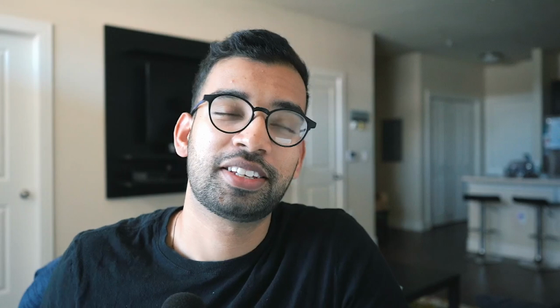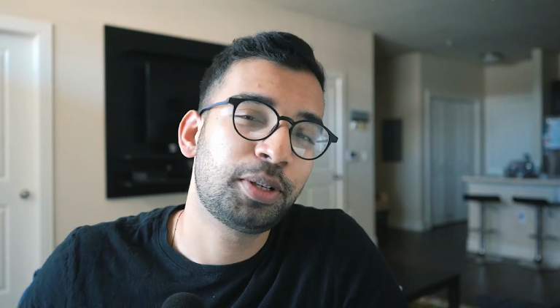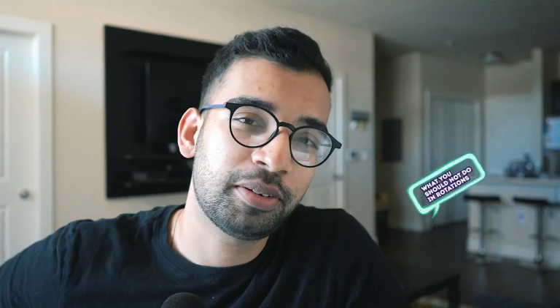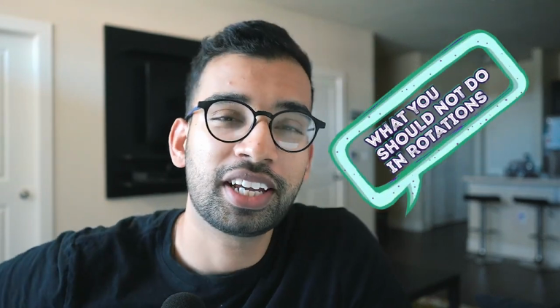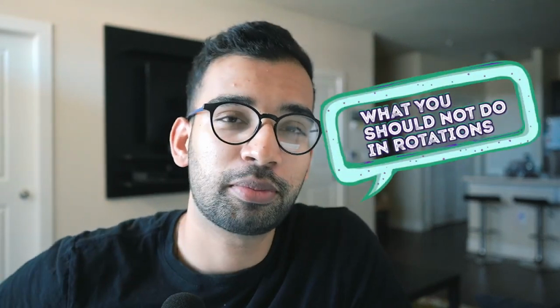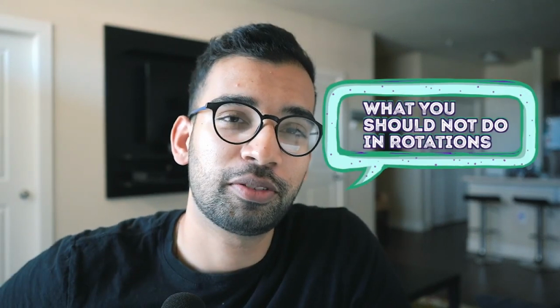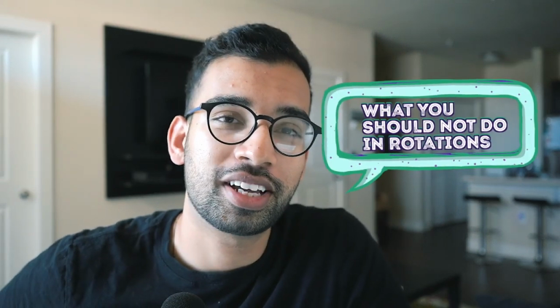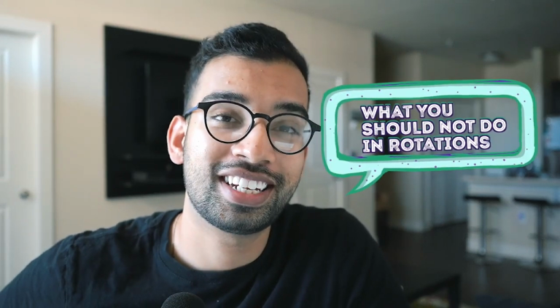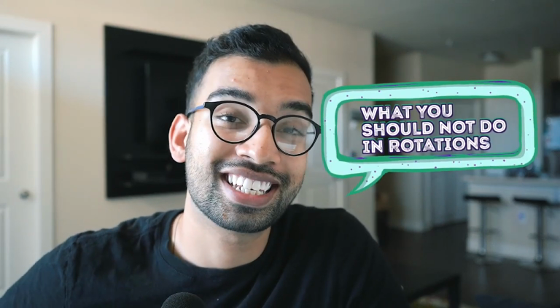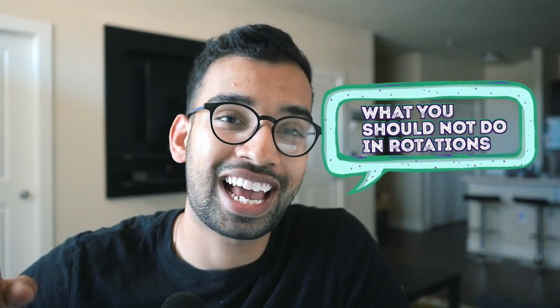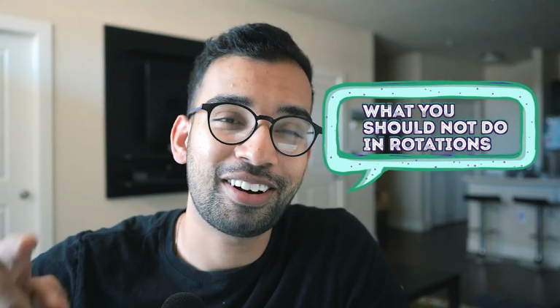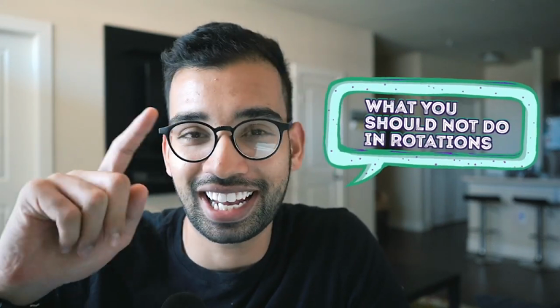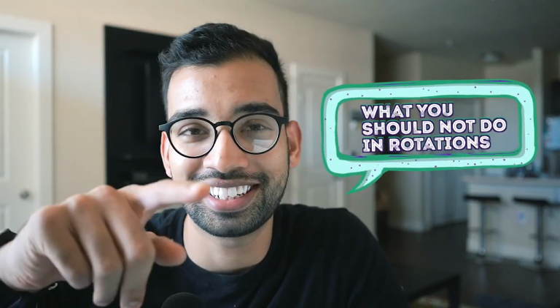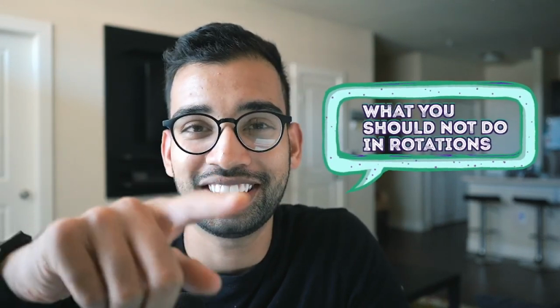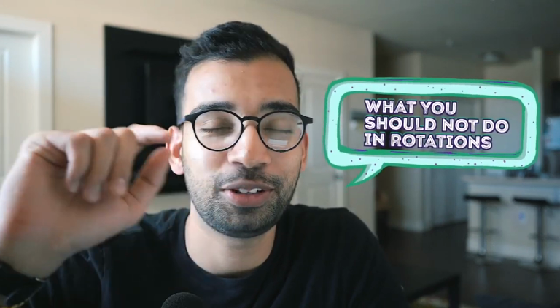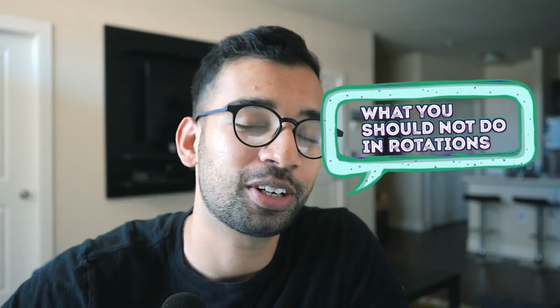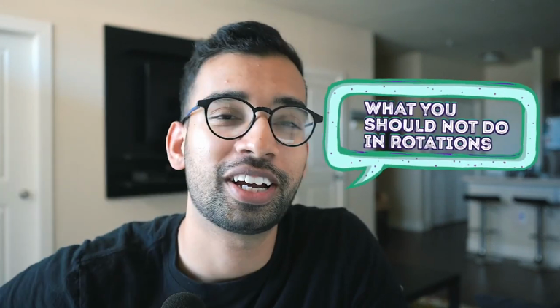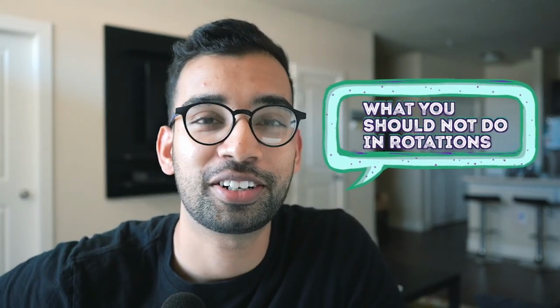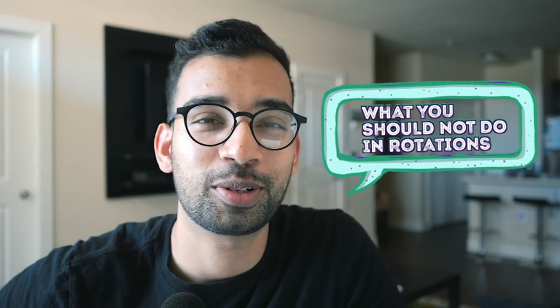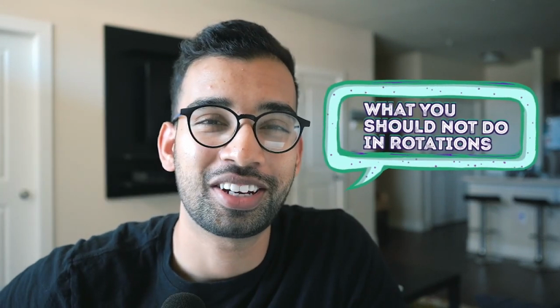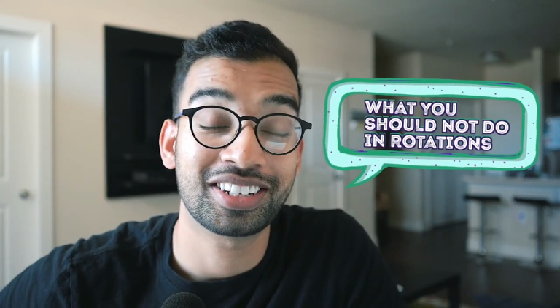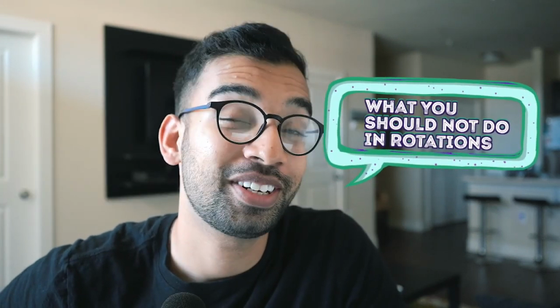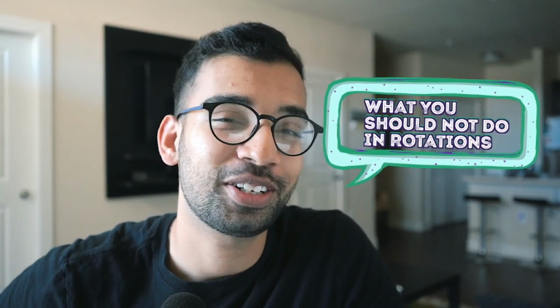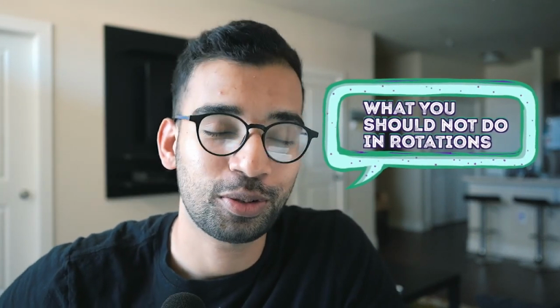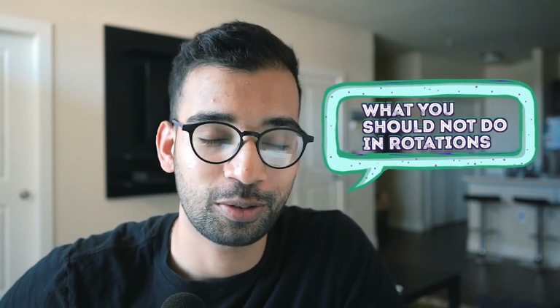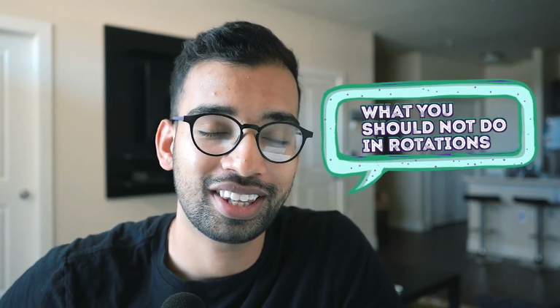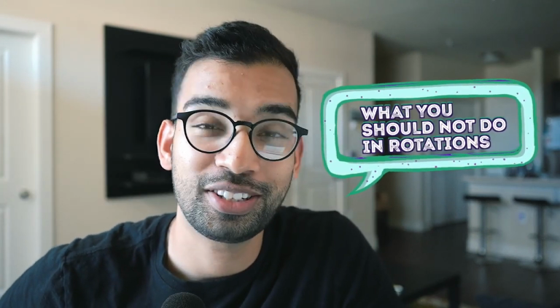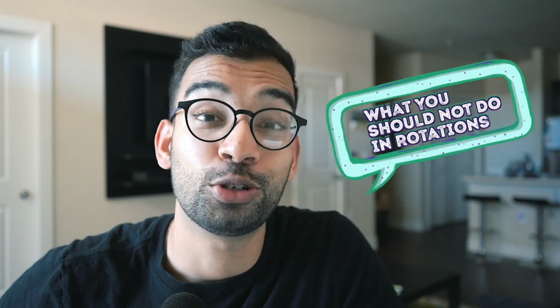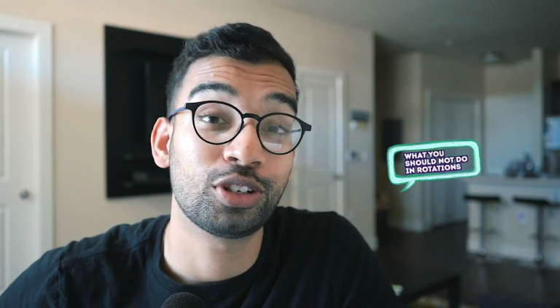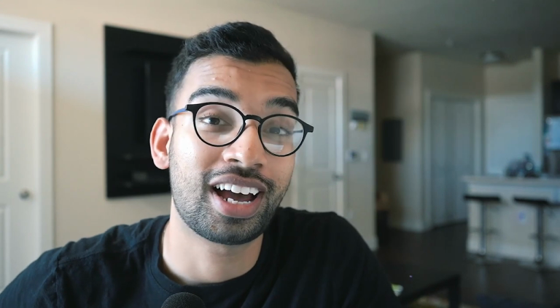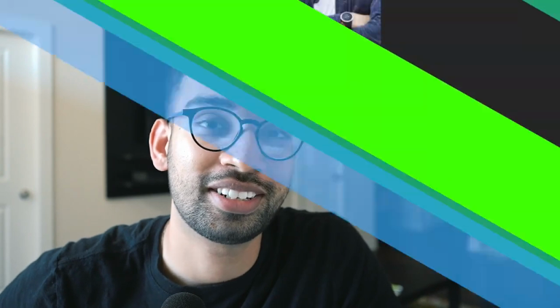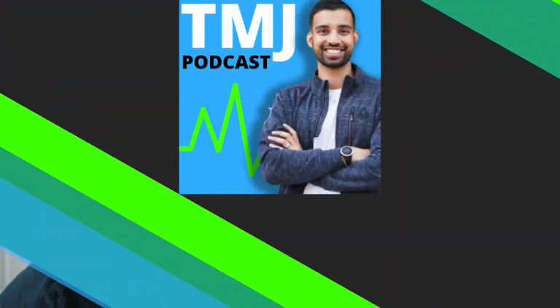The beauty of being an upper level resident is that I get to give you a grade on your rotation. Let me tell you what things you should not do.